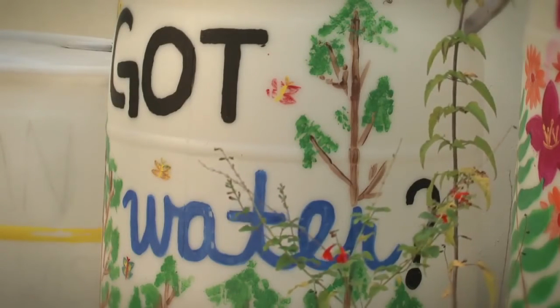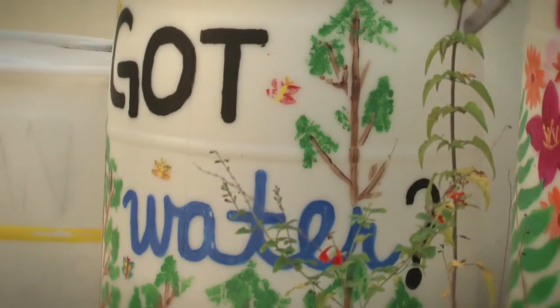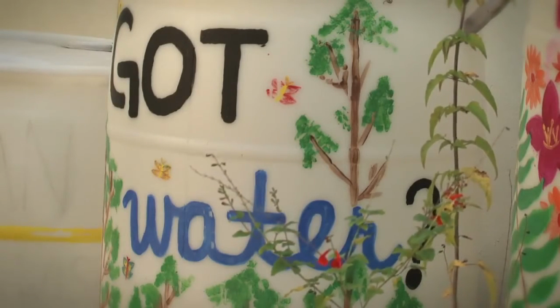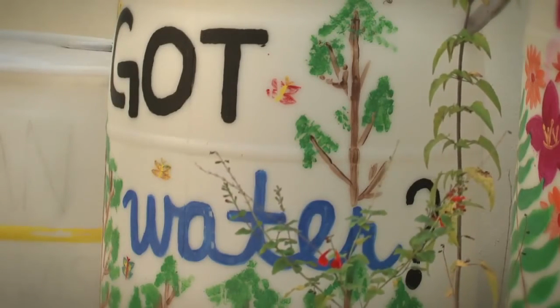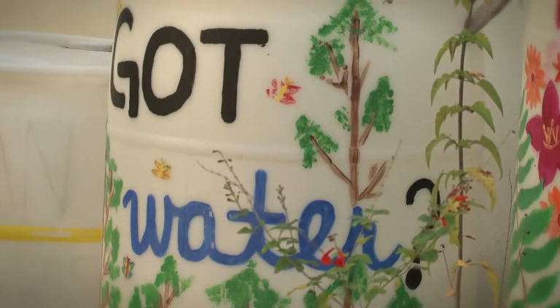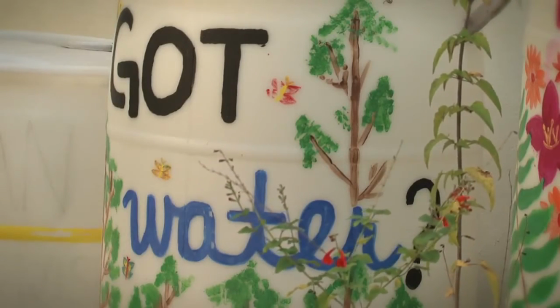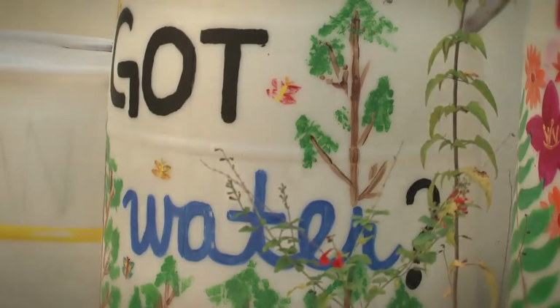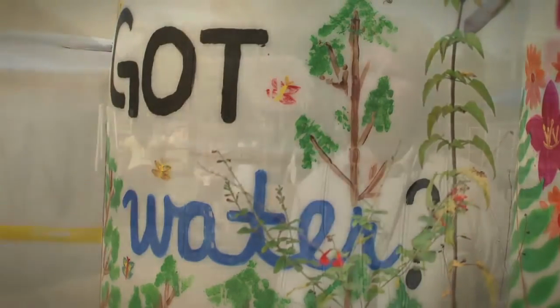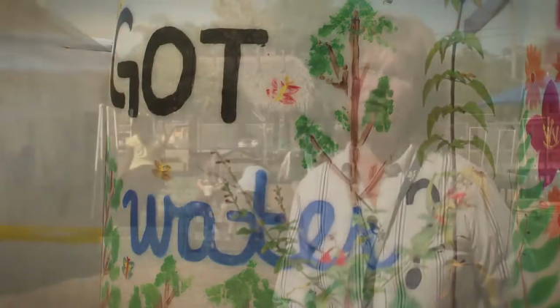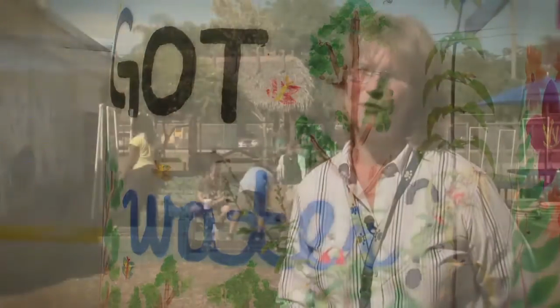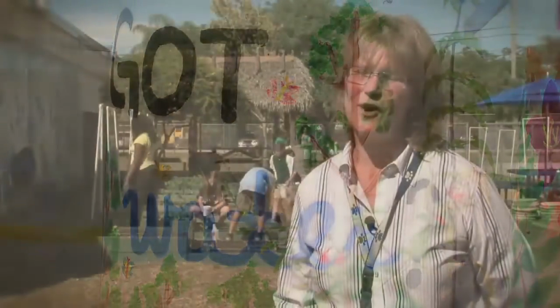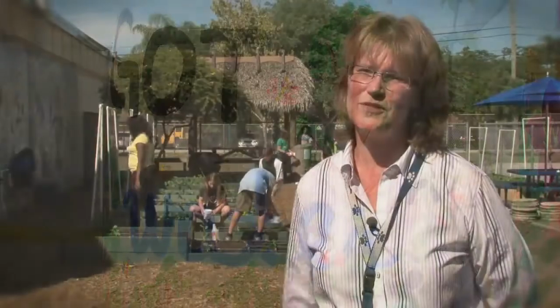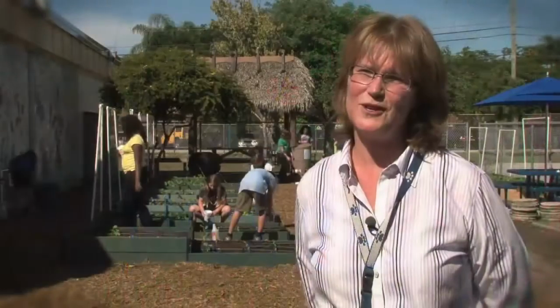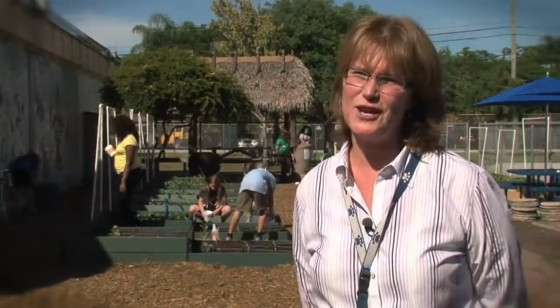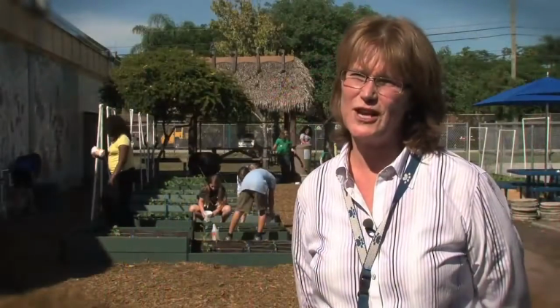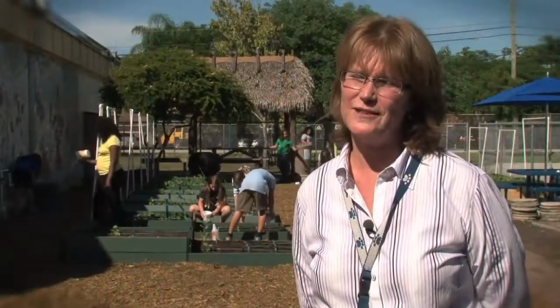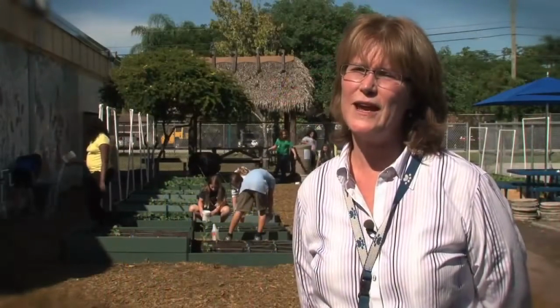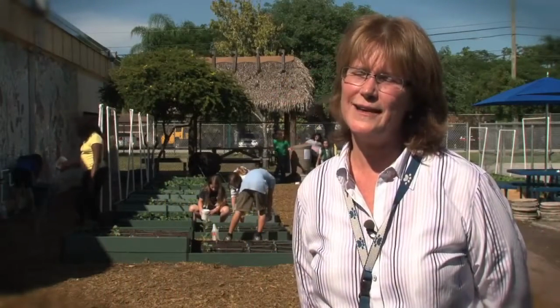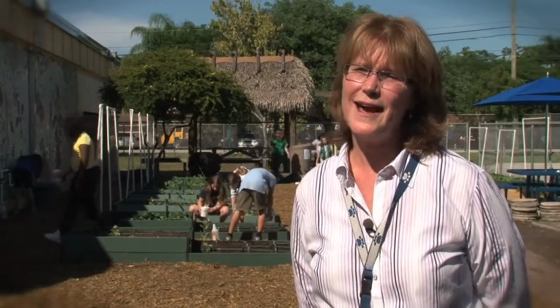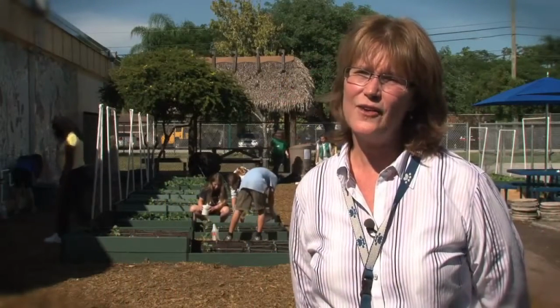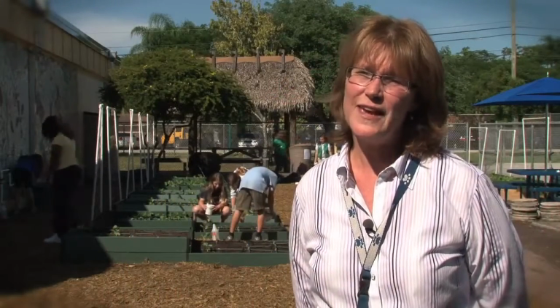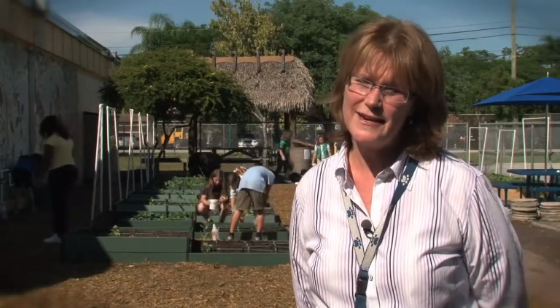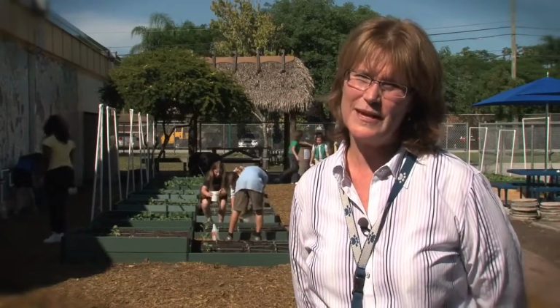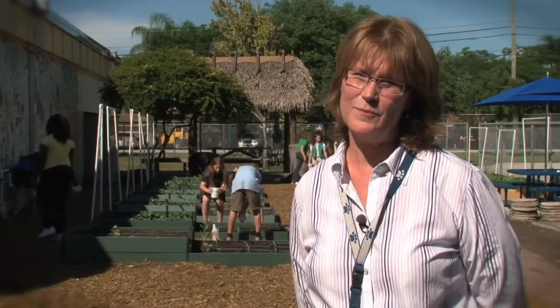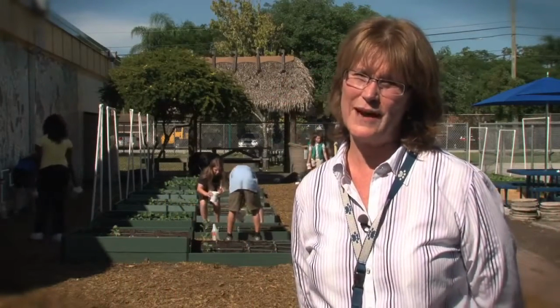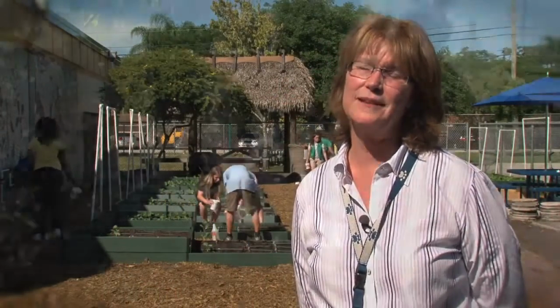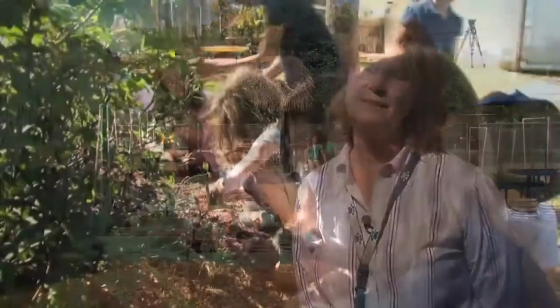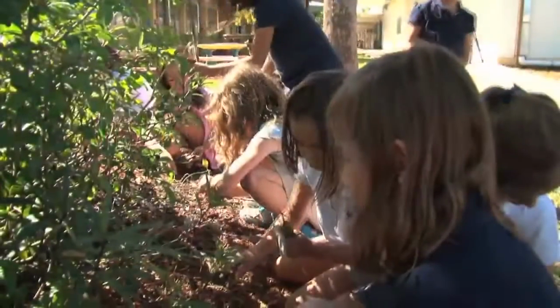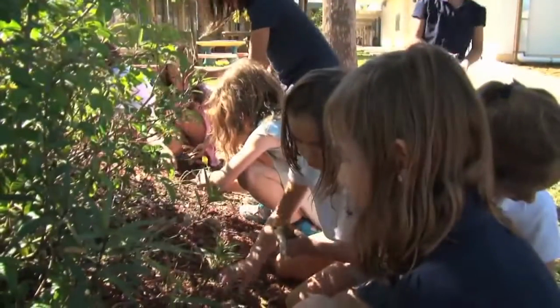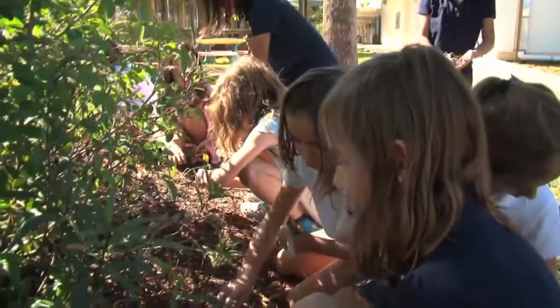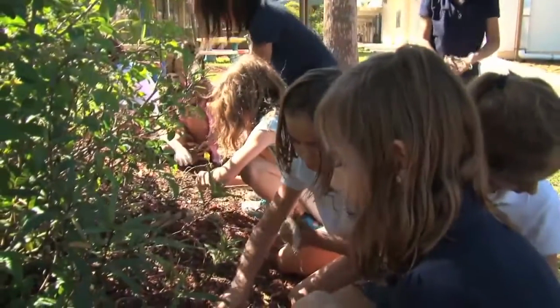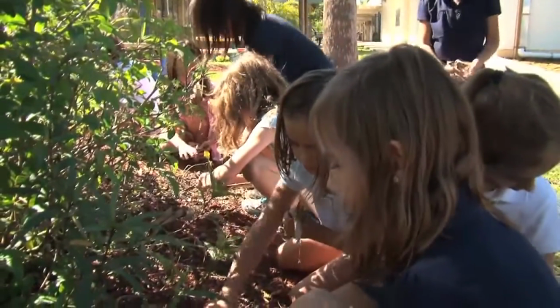Every single student is aware of what's going on with the Fairchild Challenge and how they can make an impact in the environment themselves.